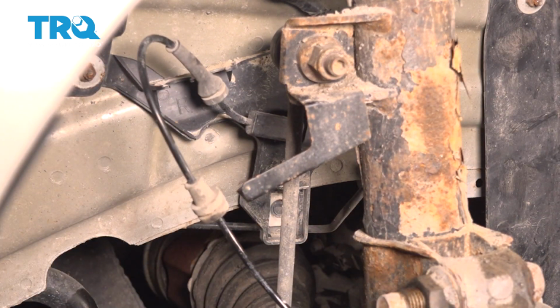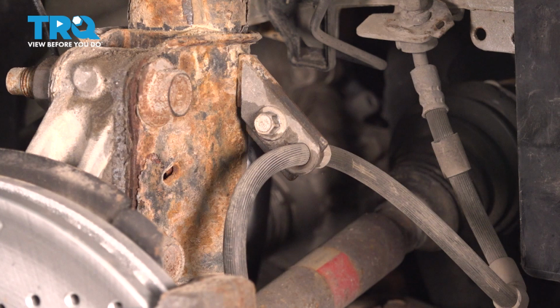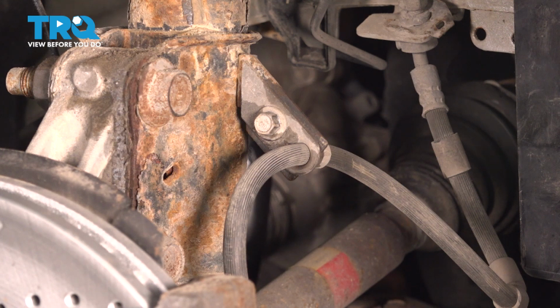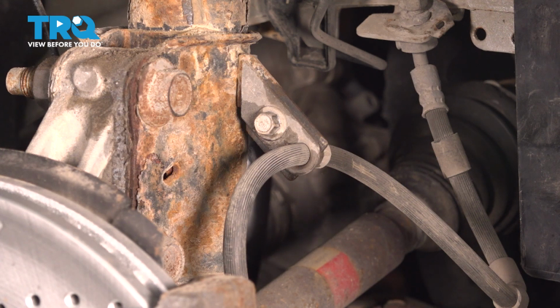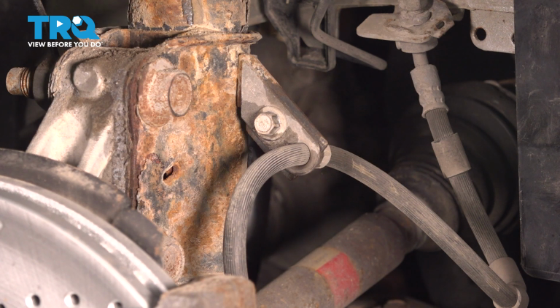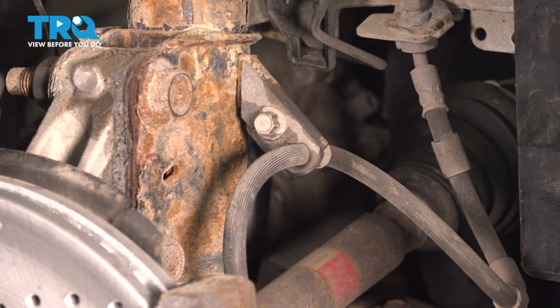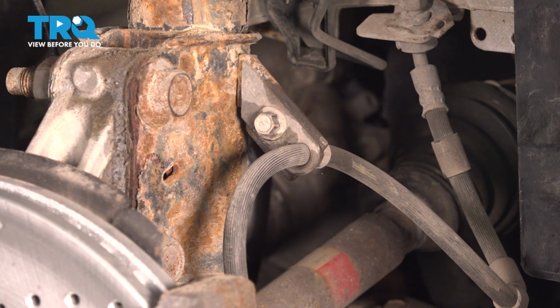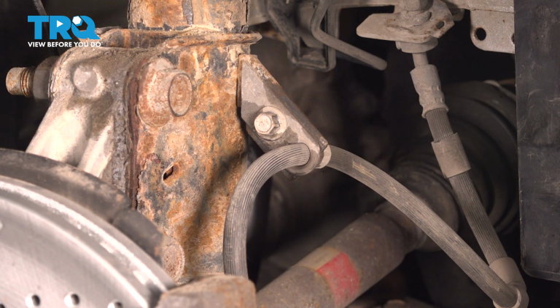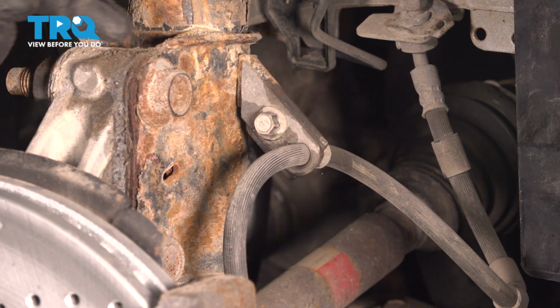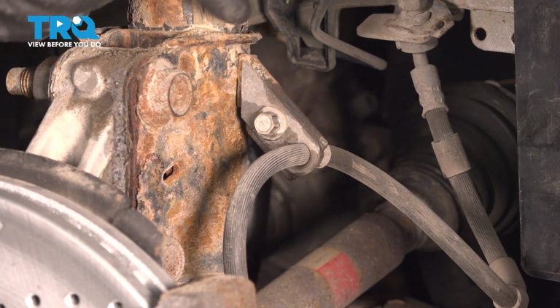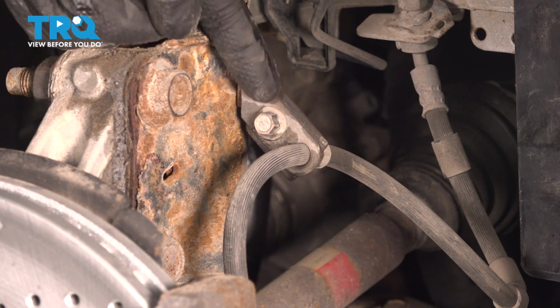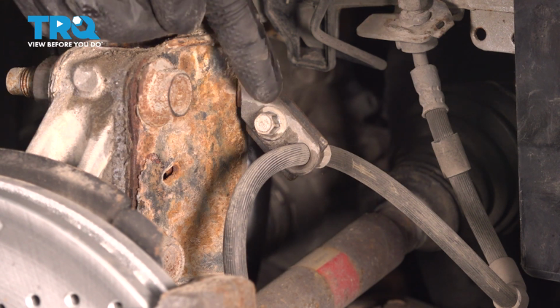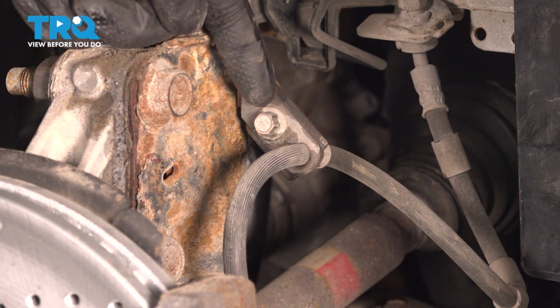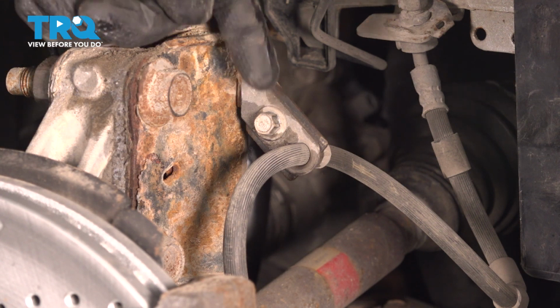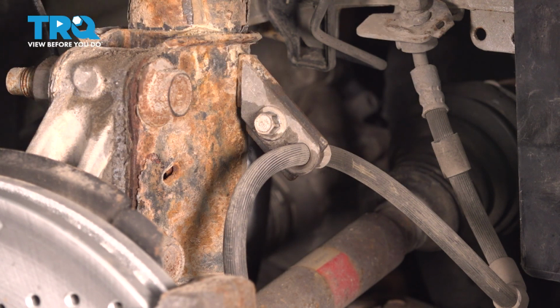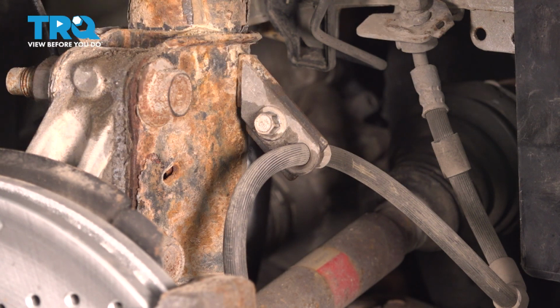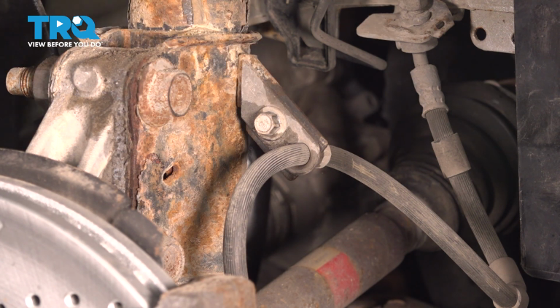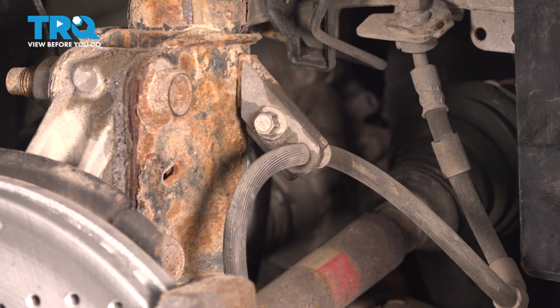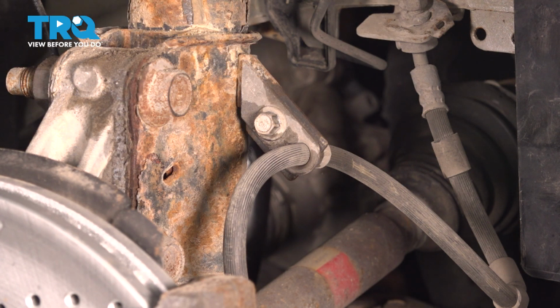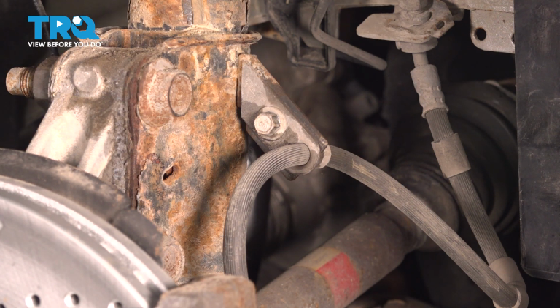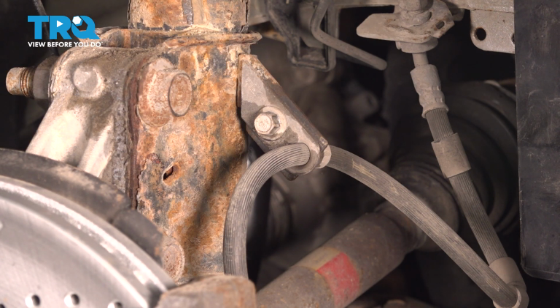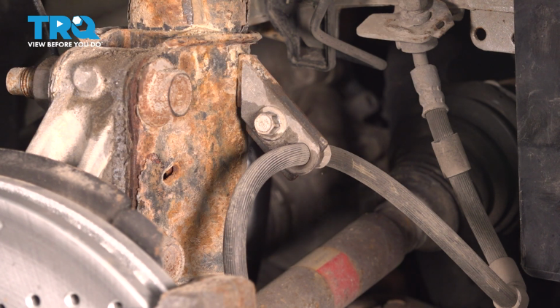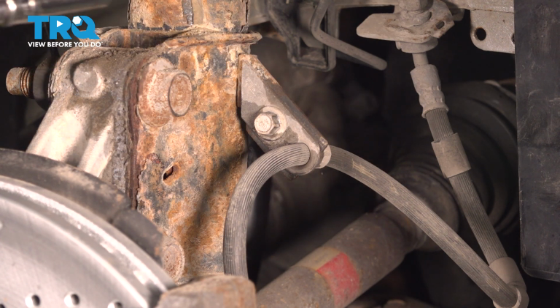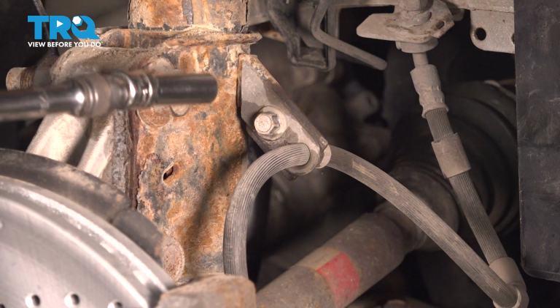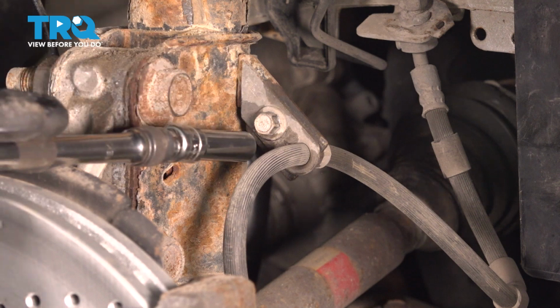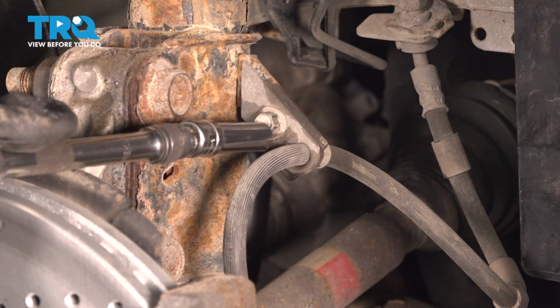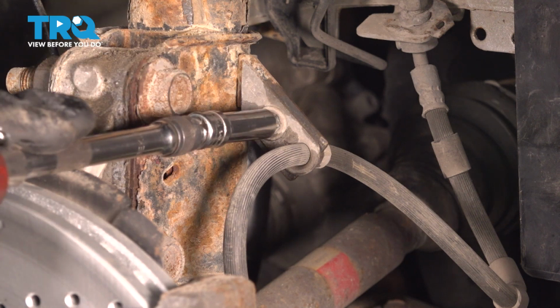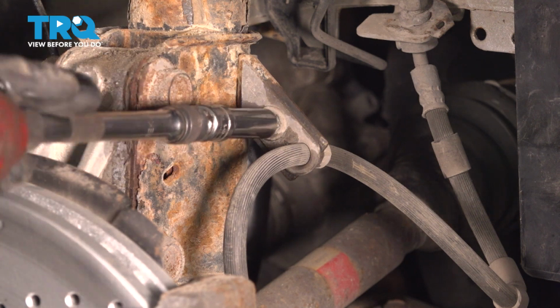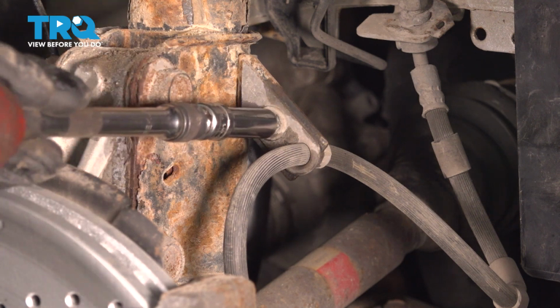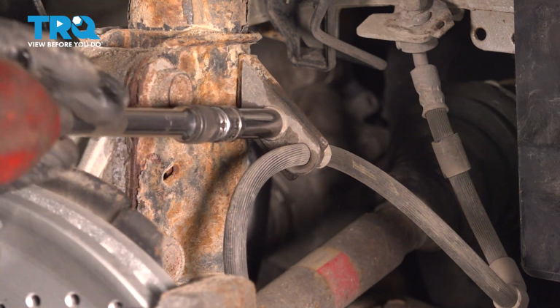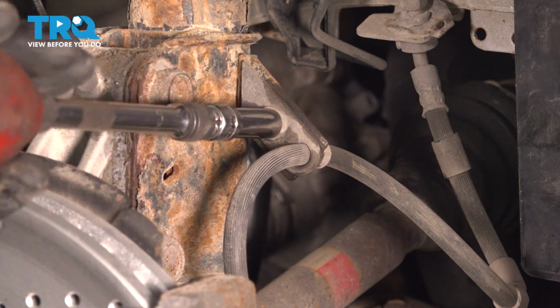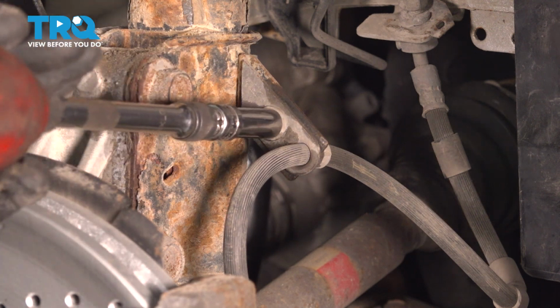We'll make our way on the other side of the strut now. You can see the flex hose. This is held in place to the front strut with a 10-millimeter bolt. We can remove that.